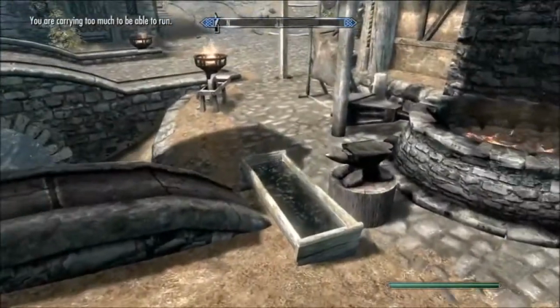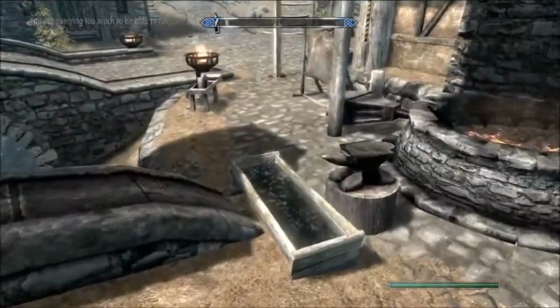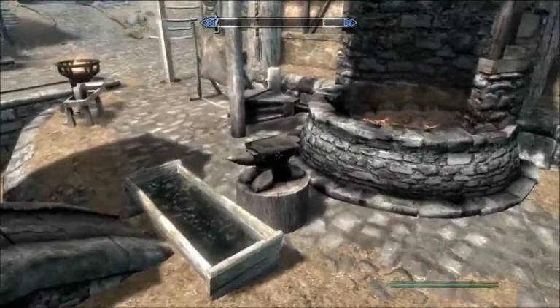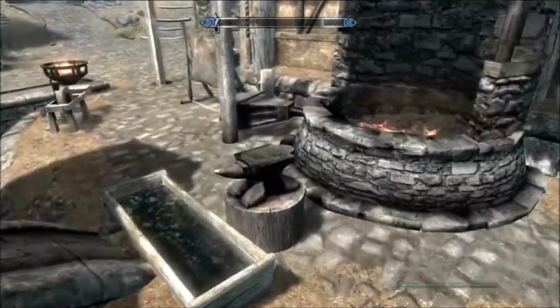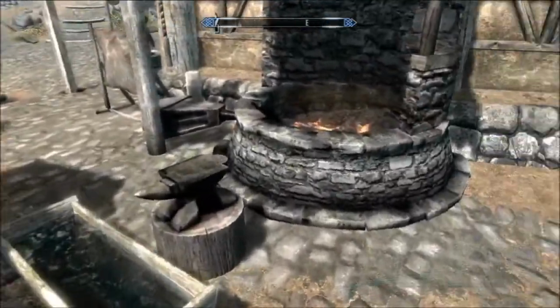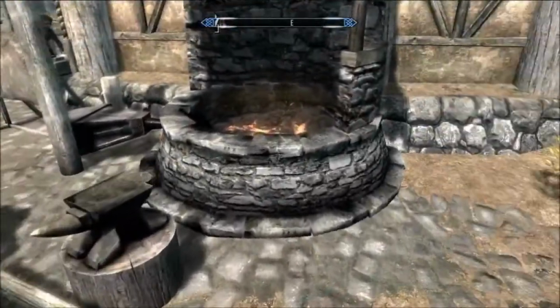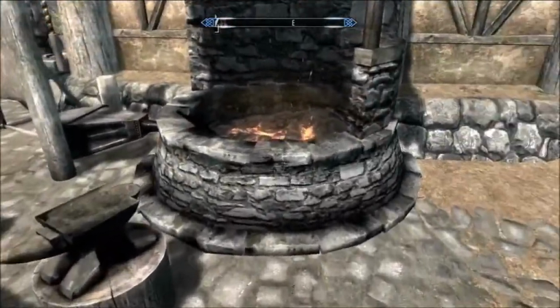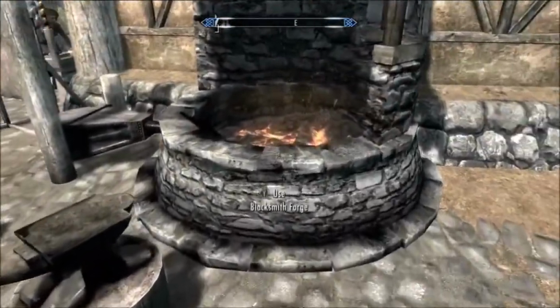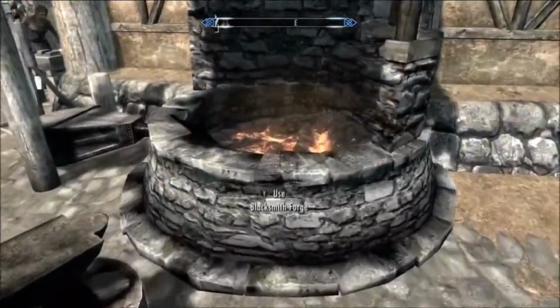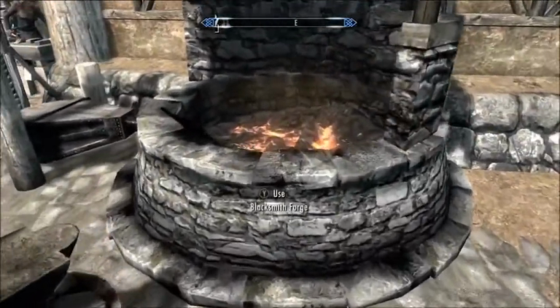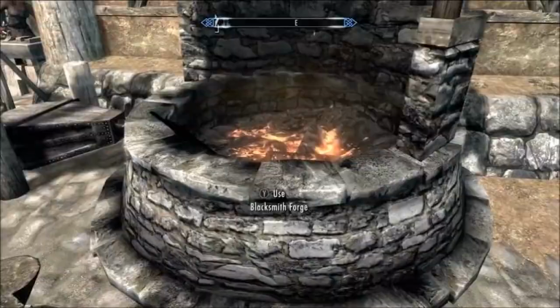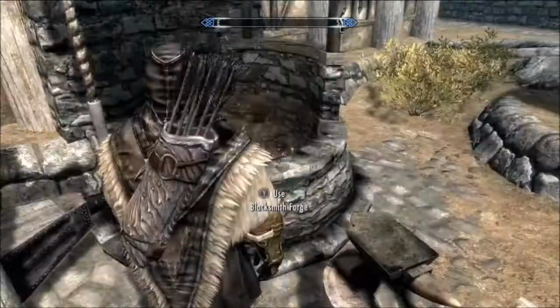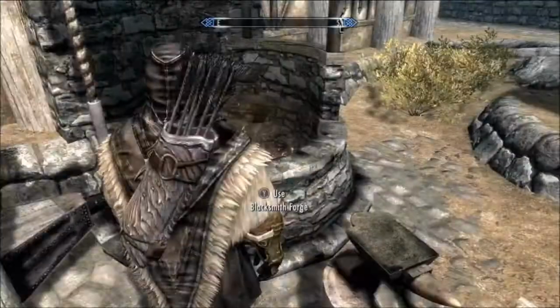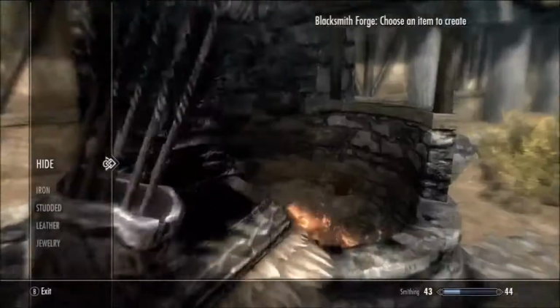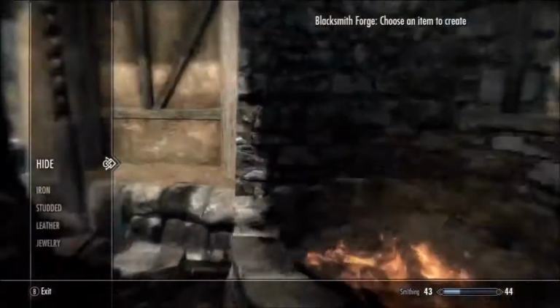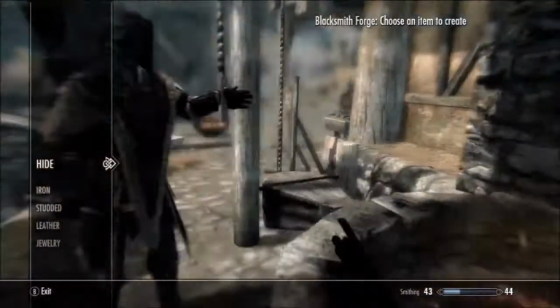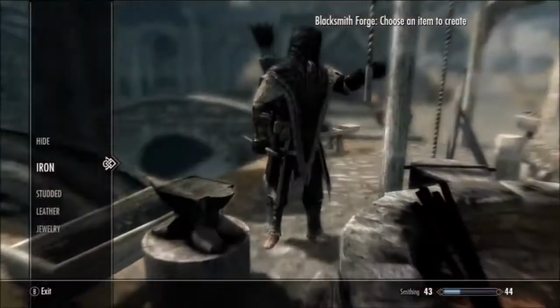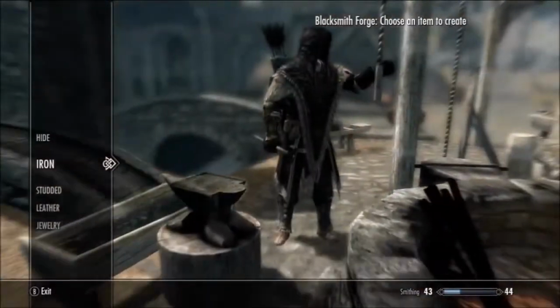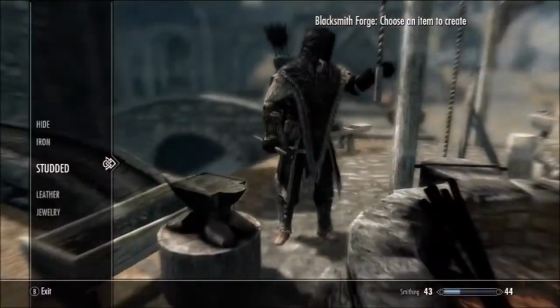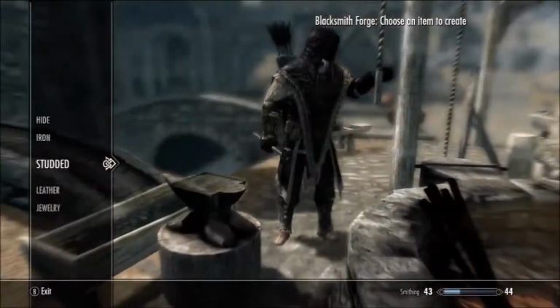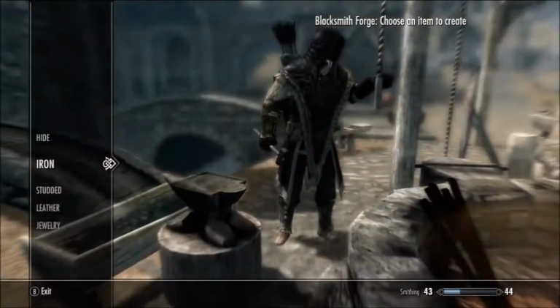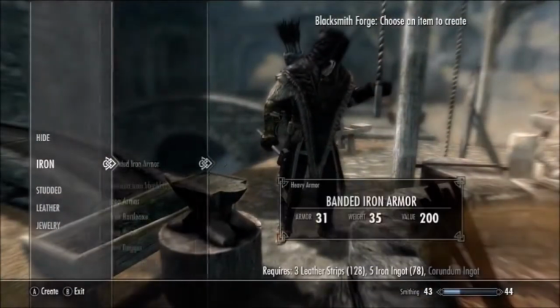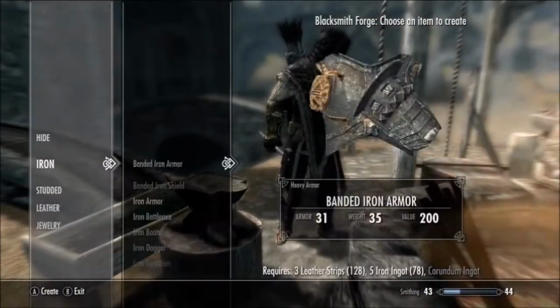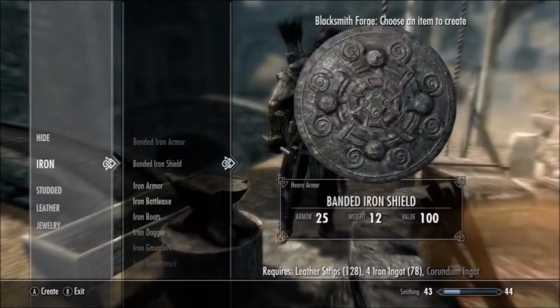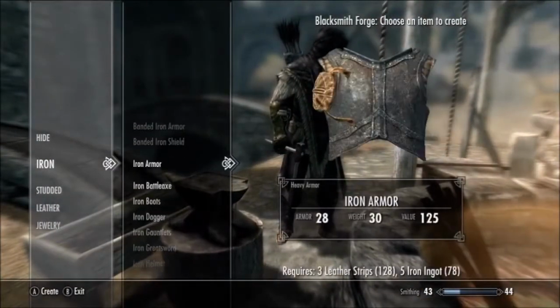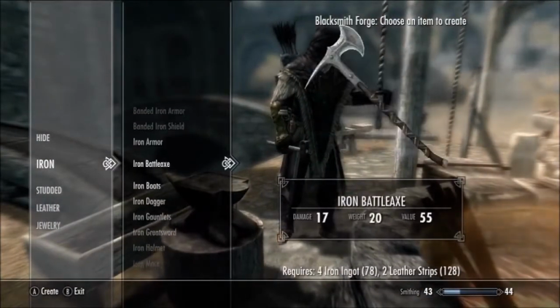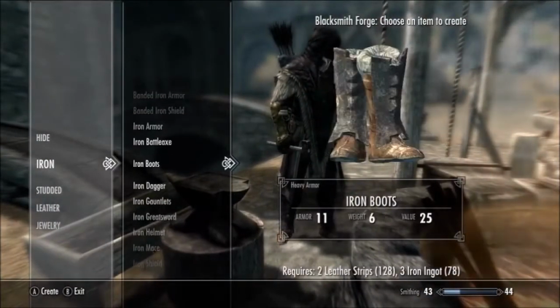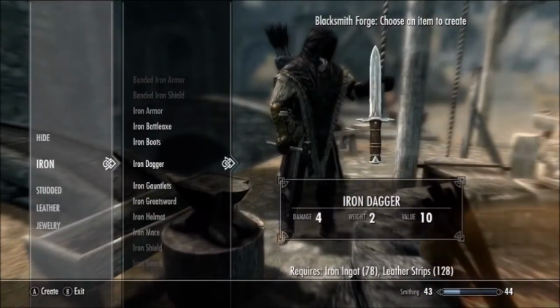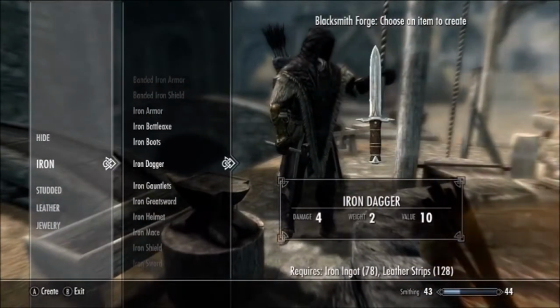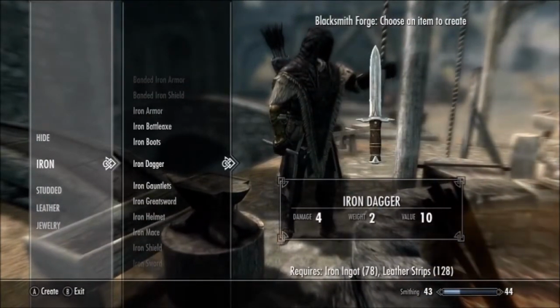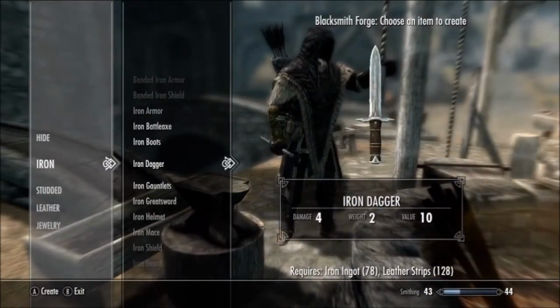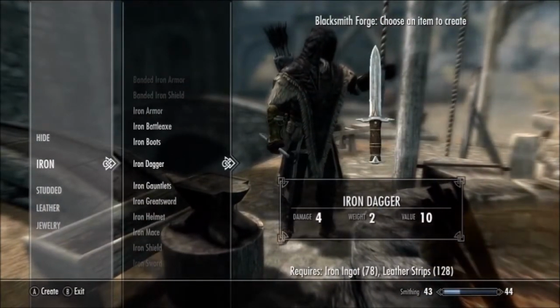Then you come to the forge and what you want to do — listen carefully — you need to only make the daggers: iron daggers.